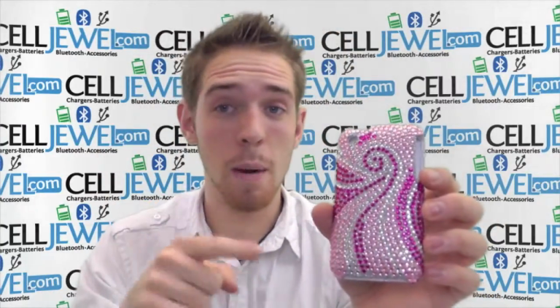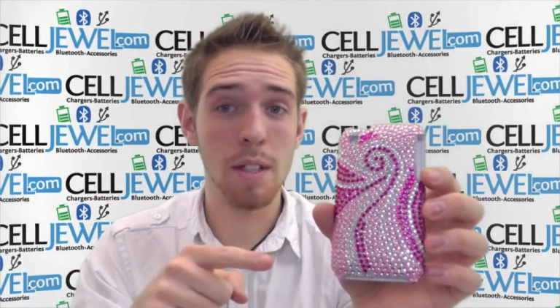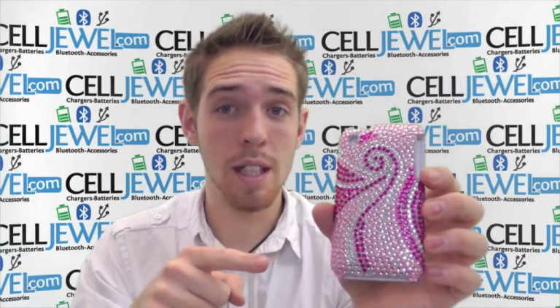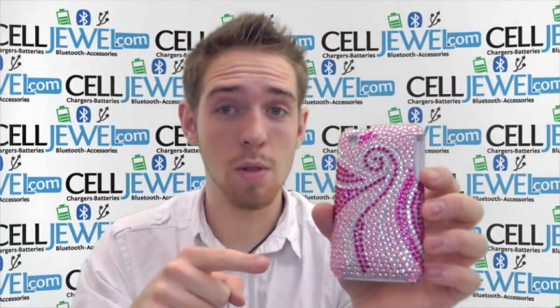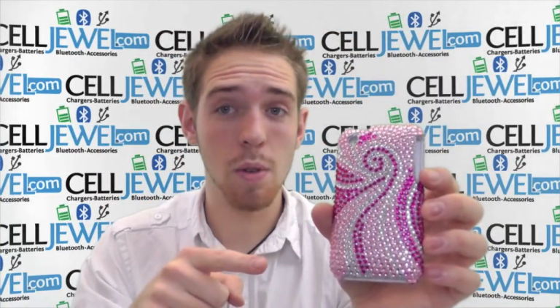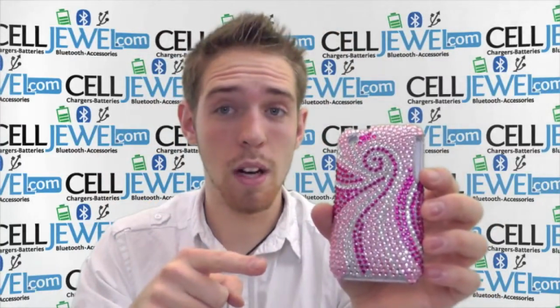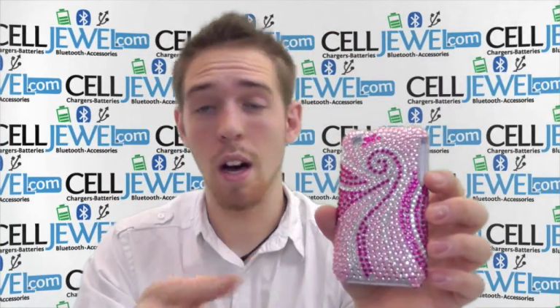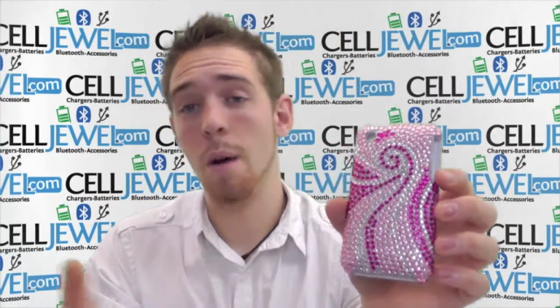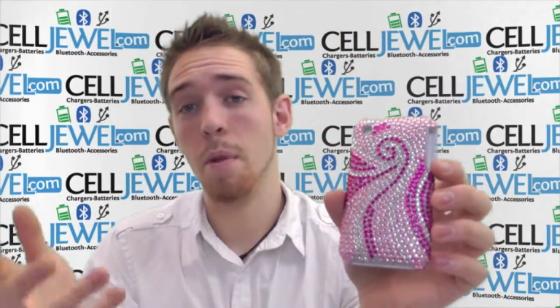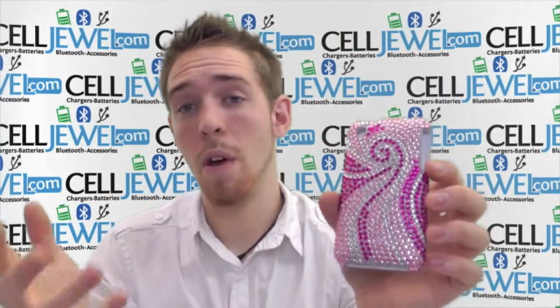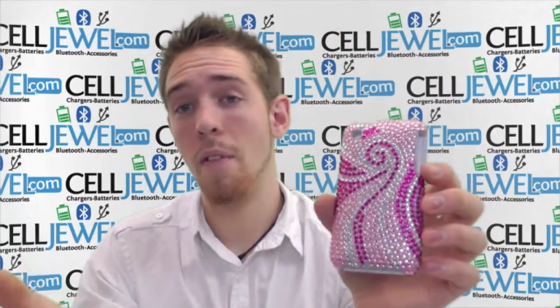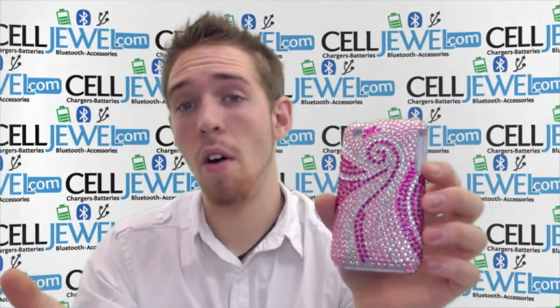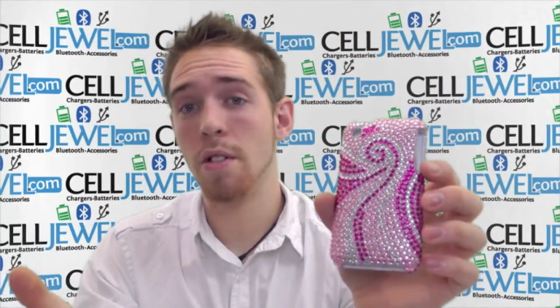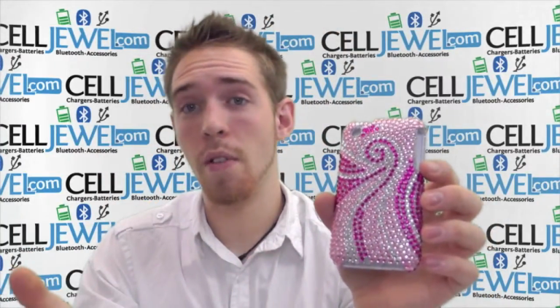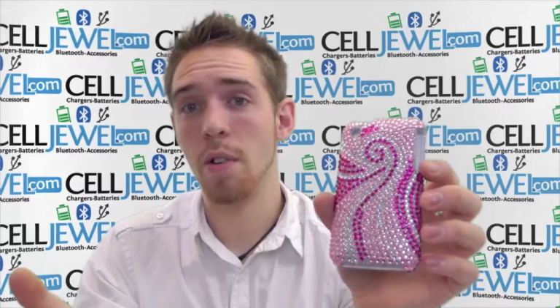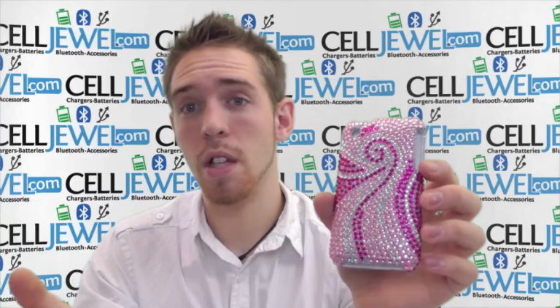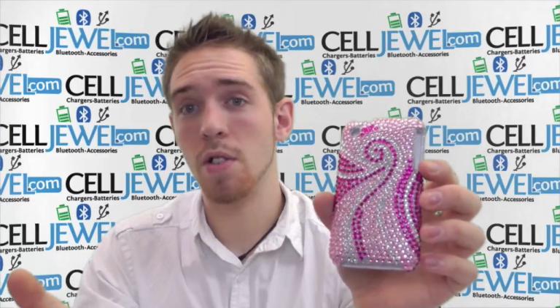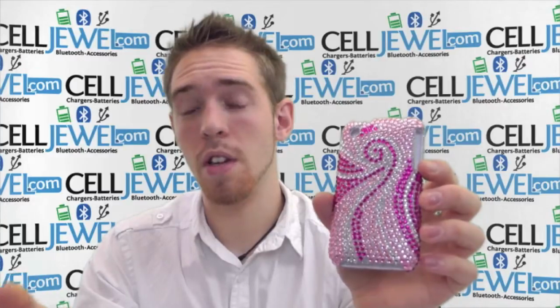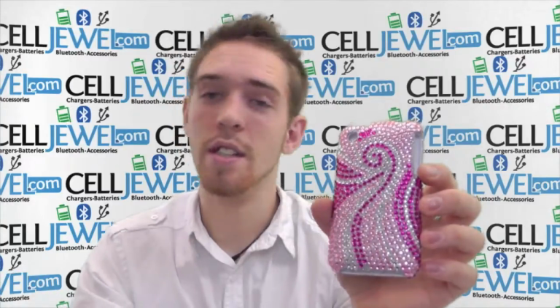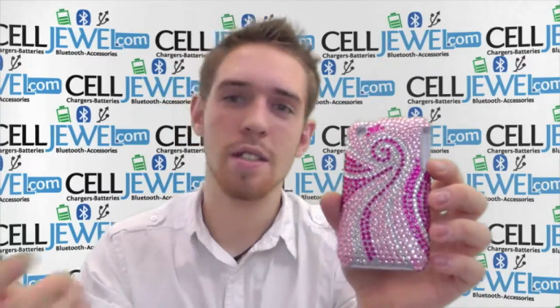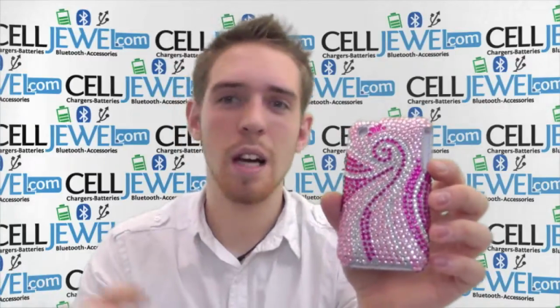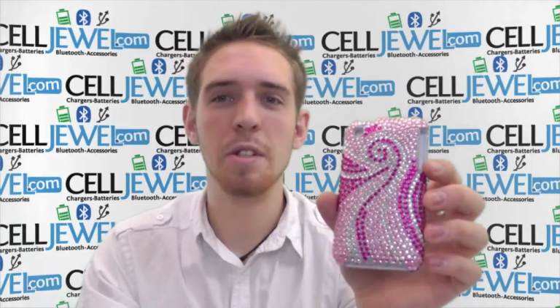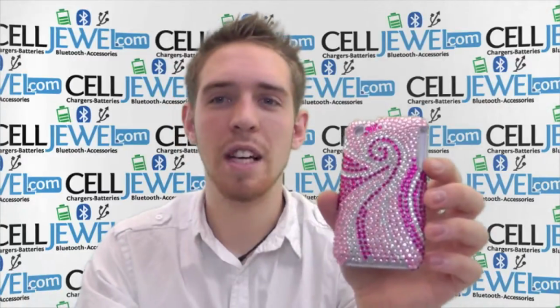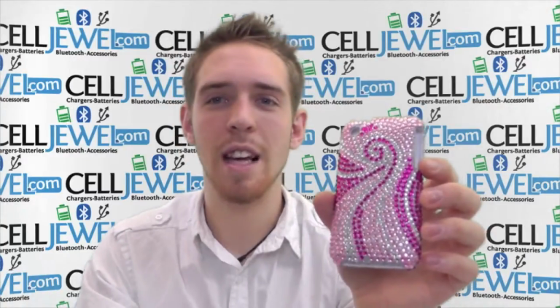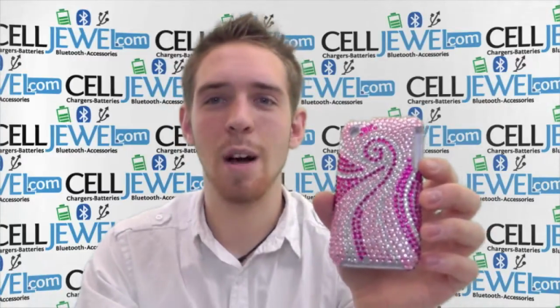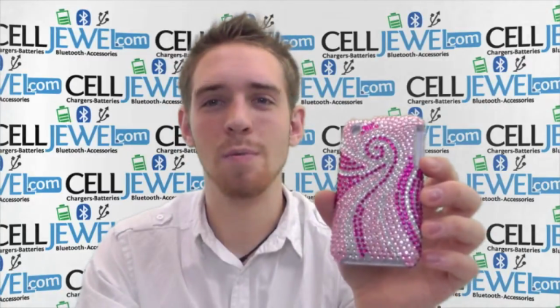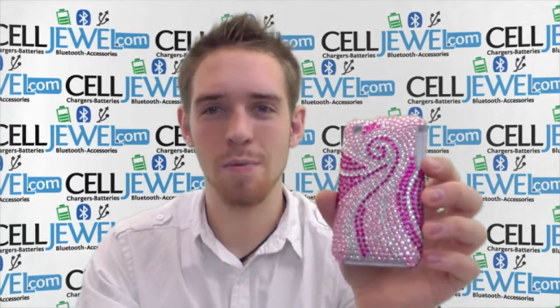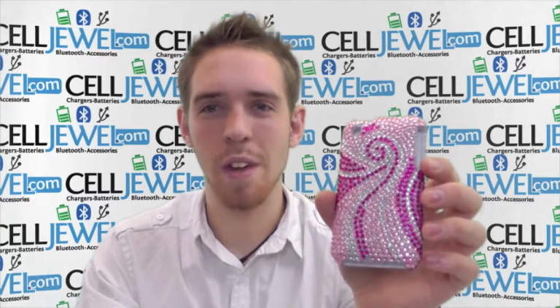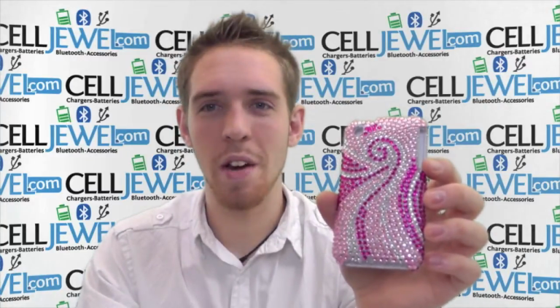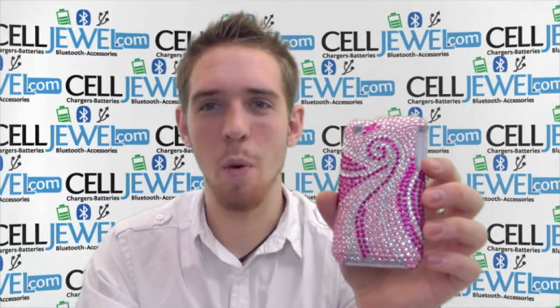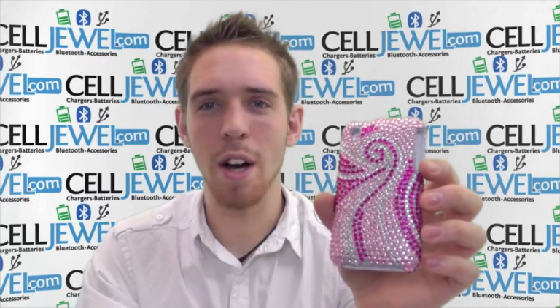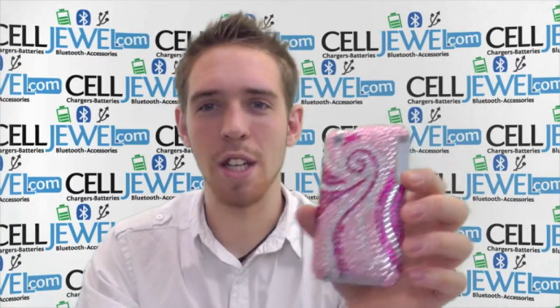You can get them on CellJewel.com. We have all your cell phone accessory needs. Come check us out. Thank you for watching.